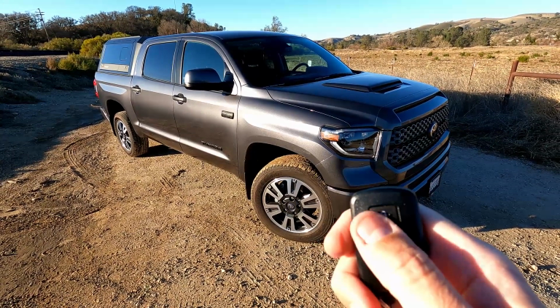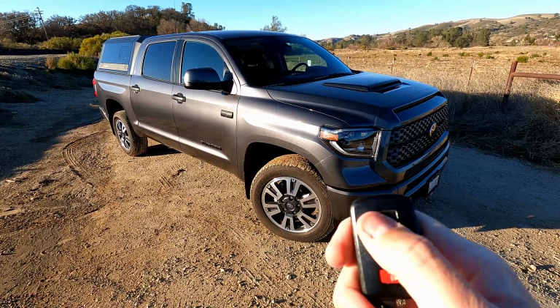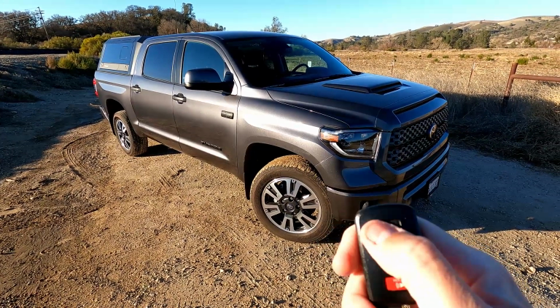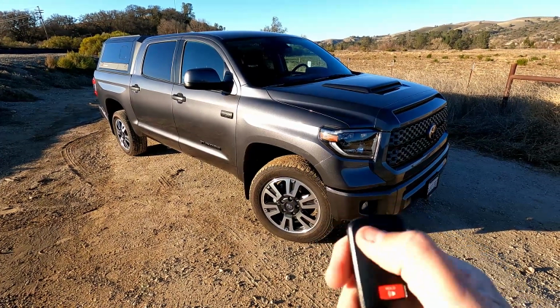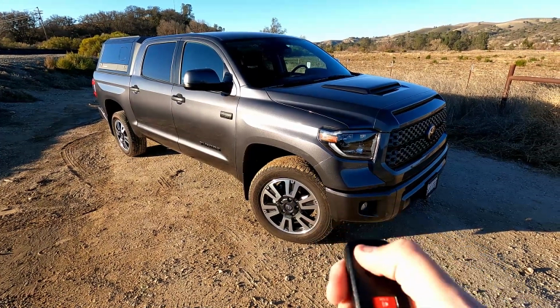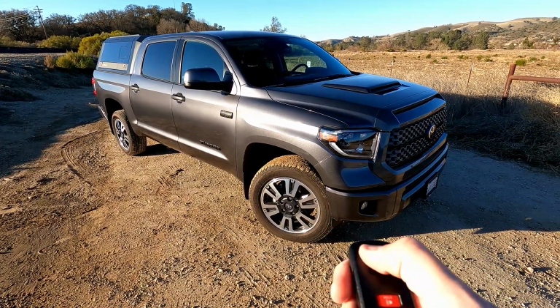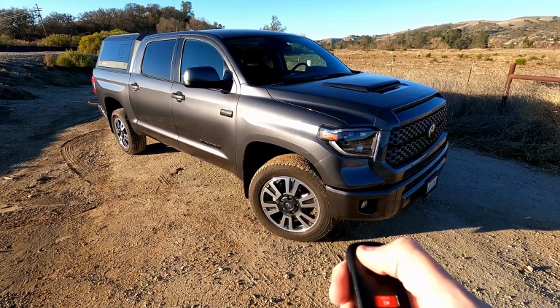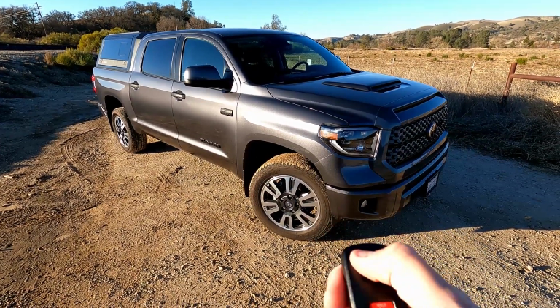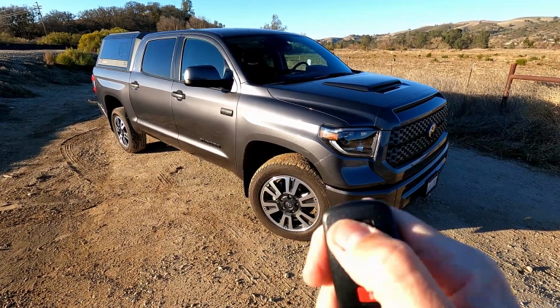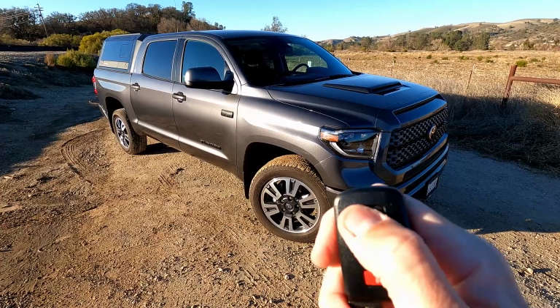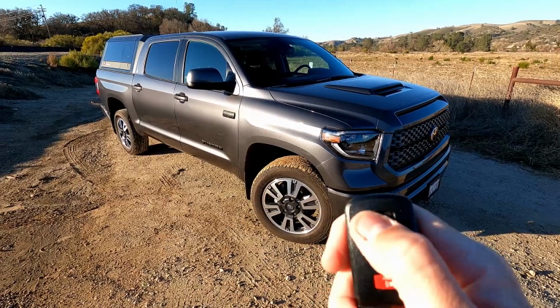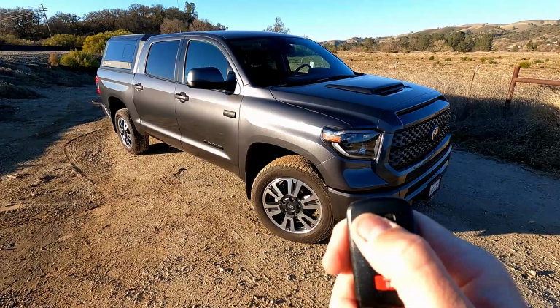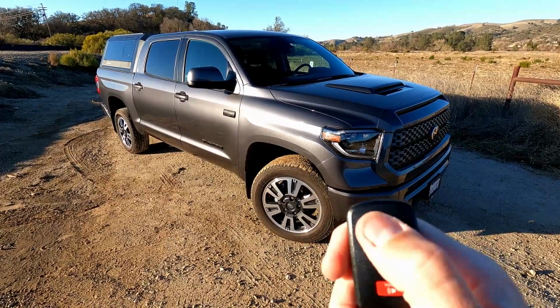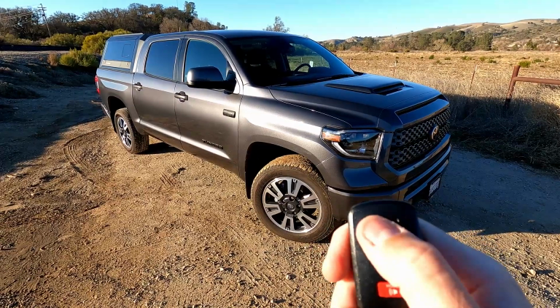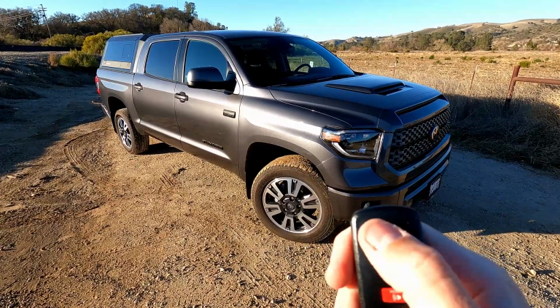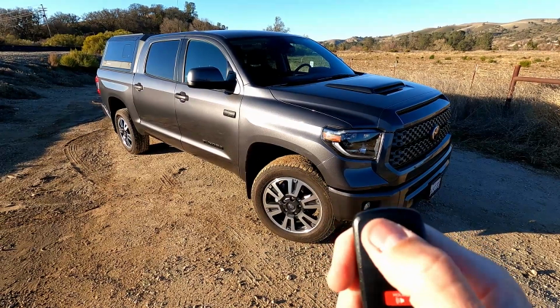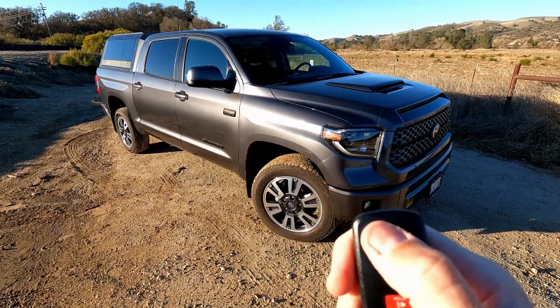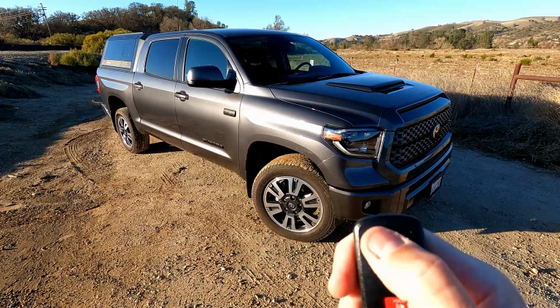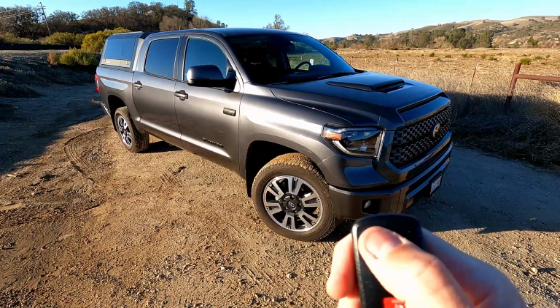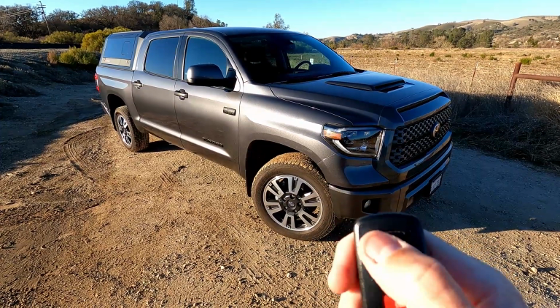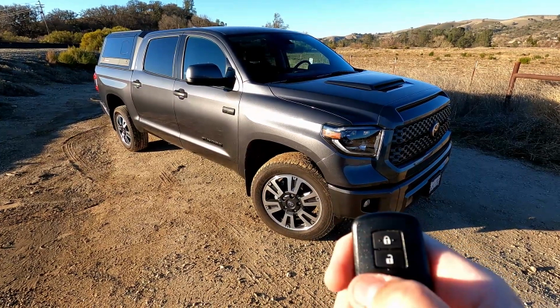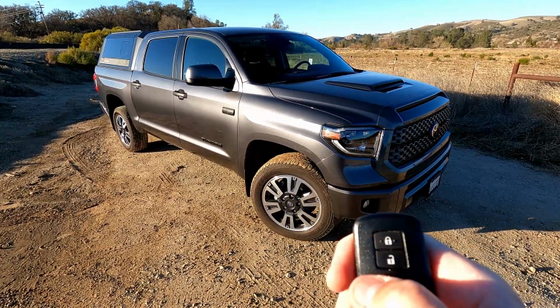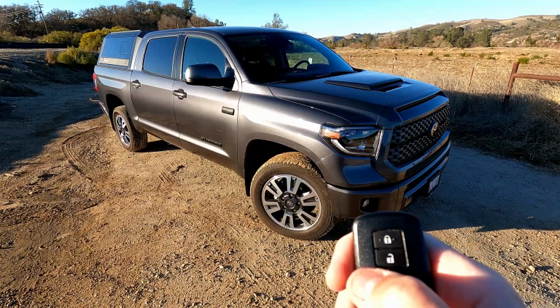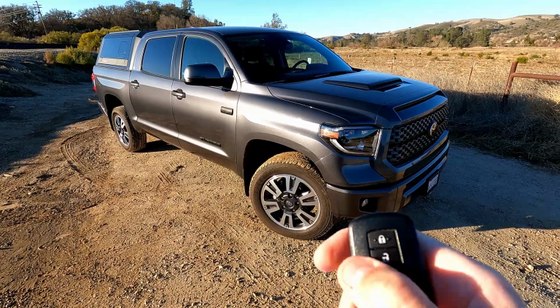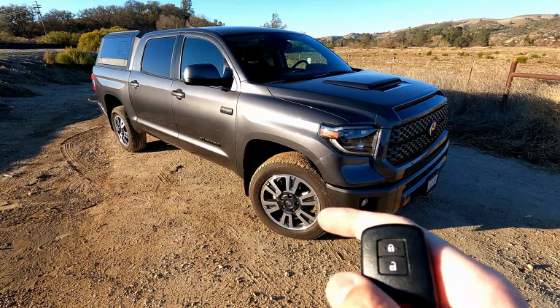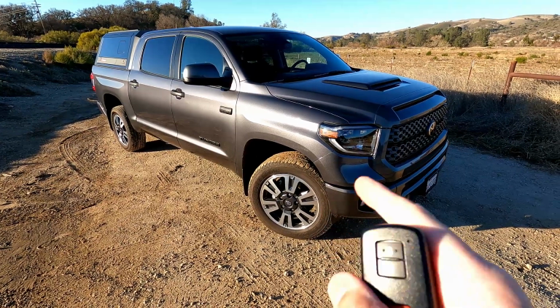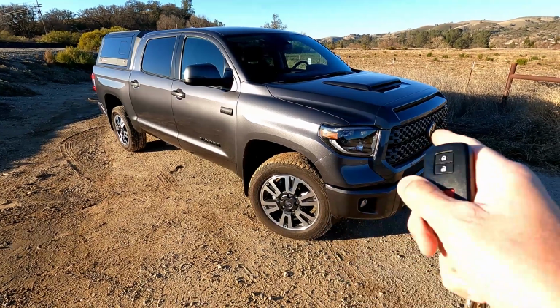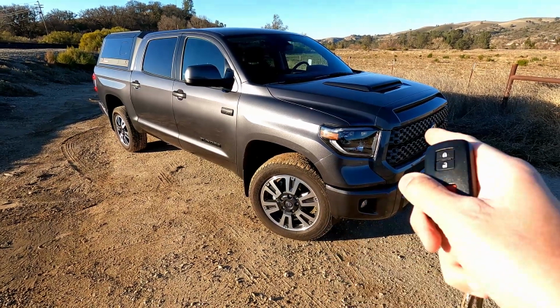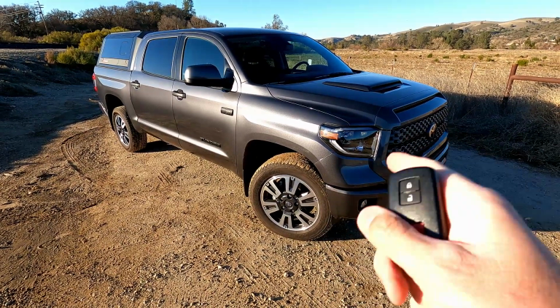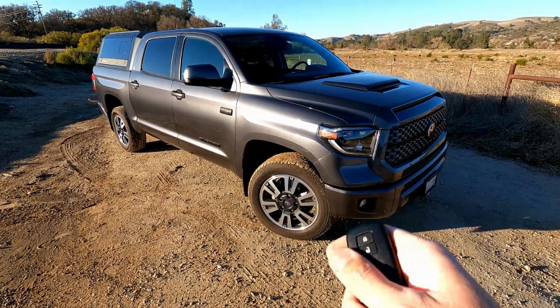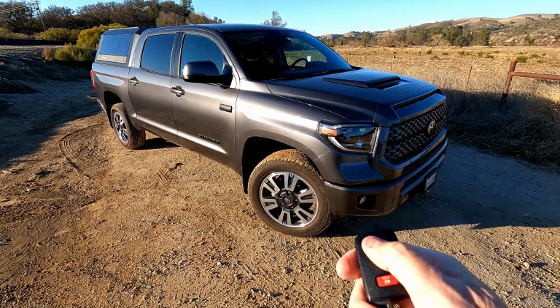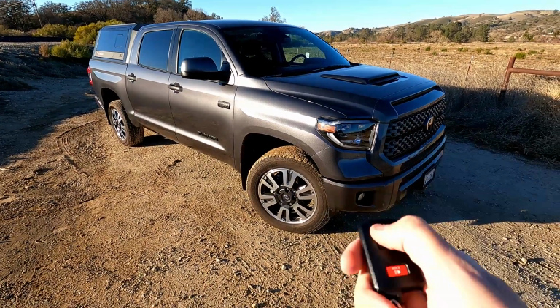You hit your lock button three times, but on the third time you're going to hold it down and watch the headlights.